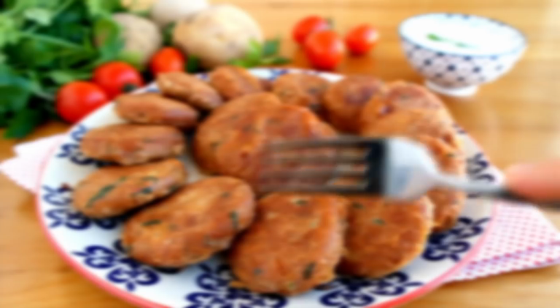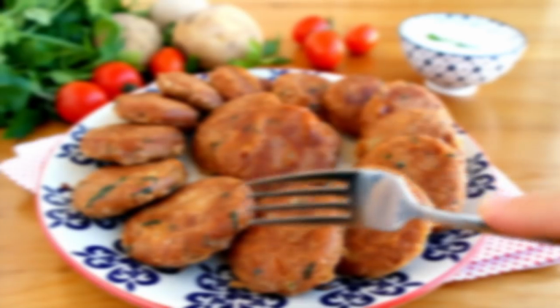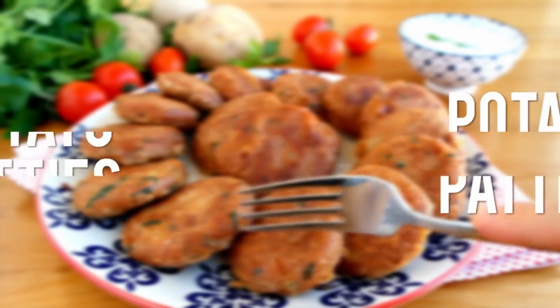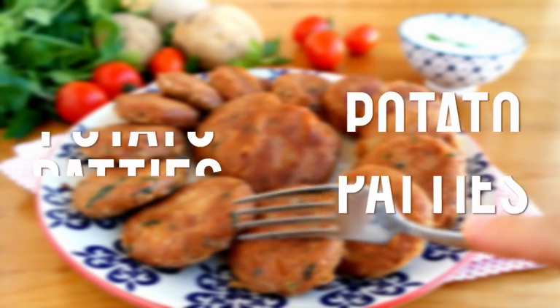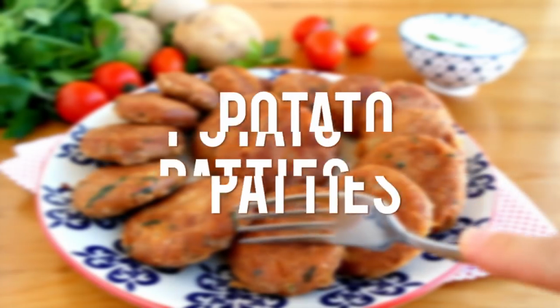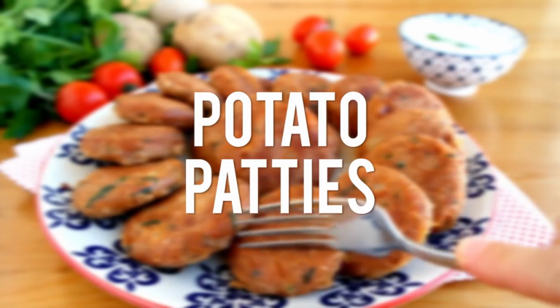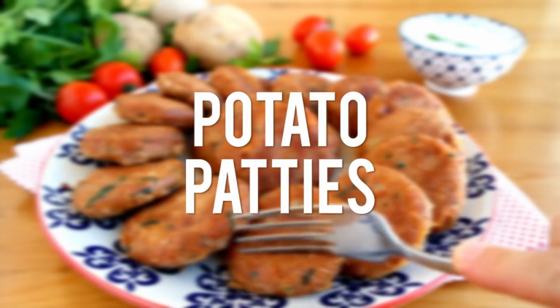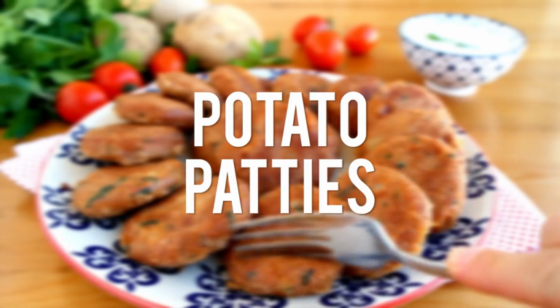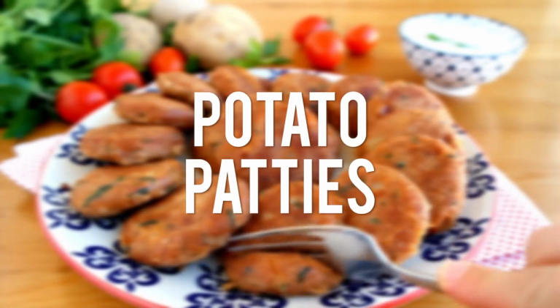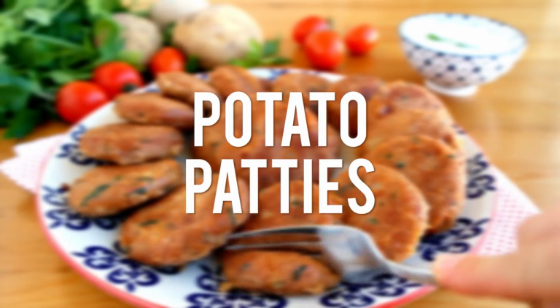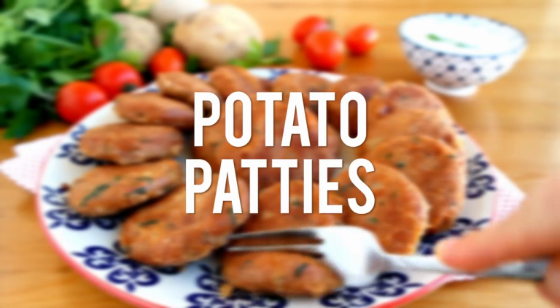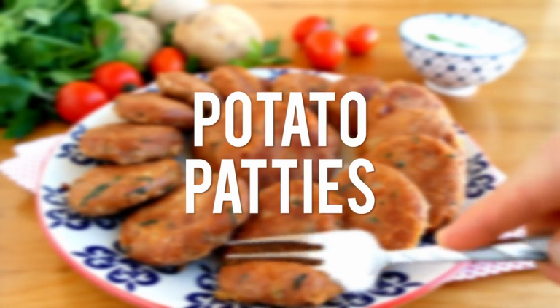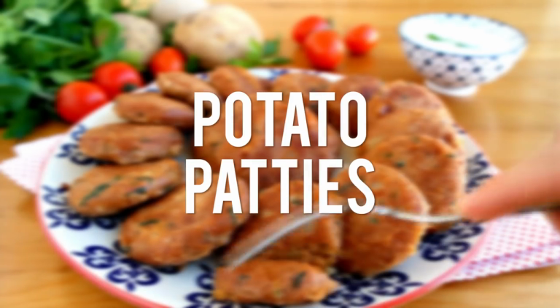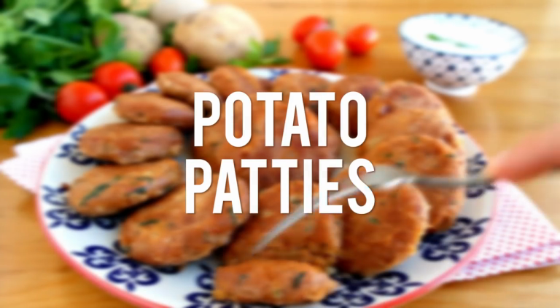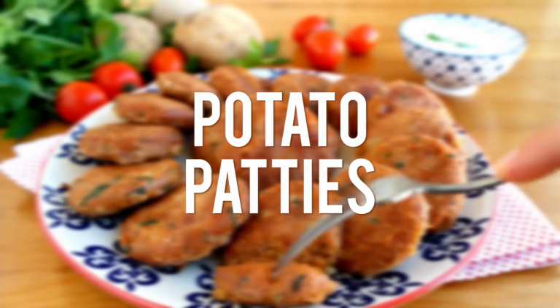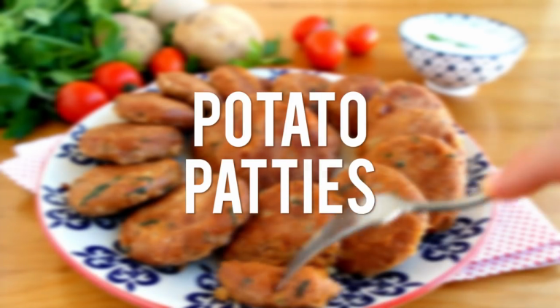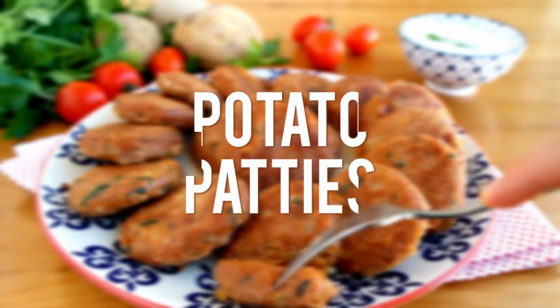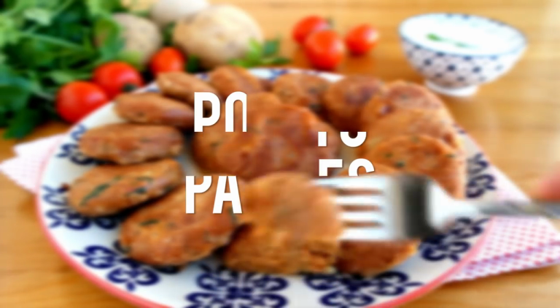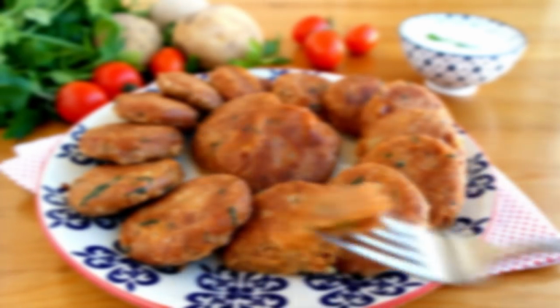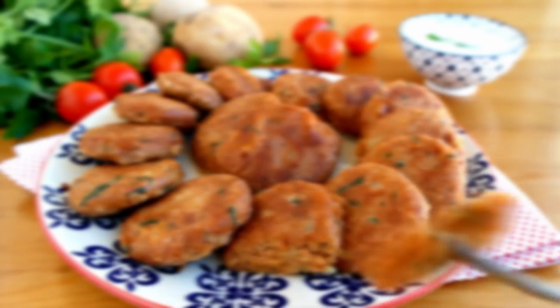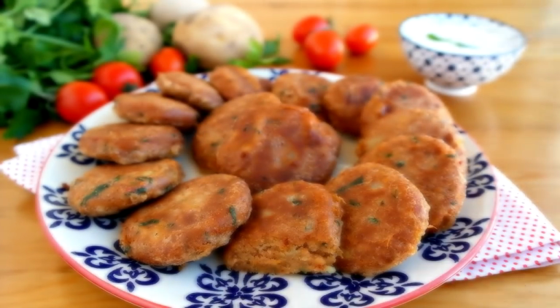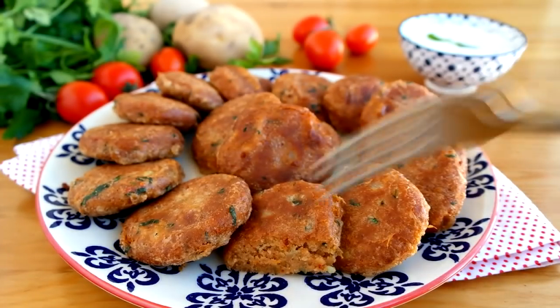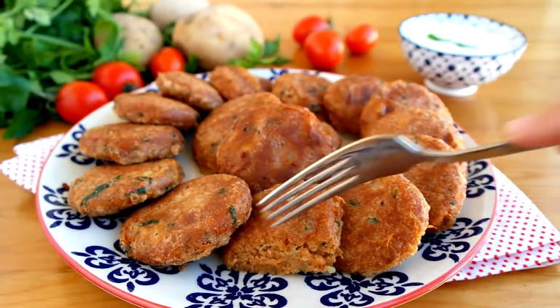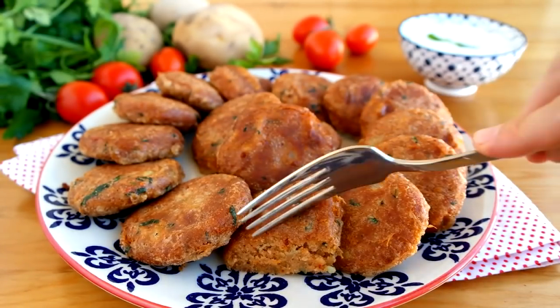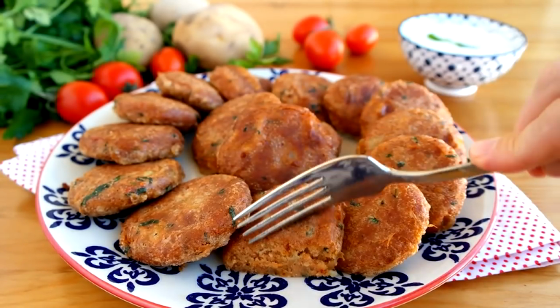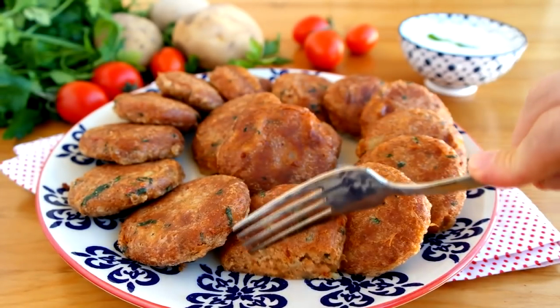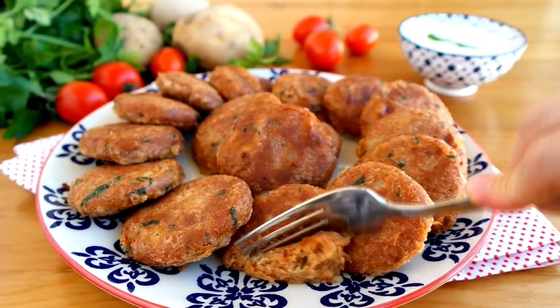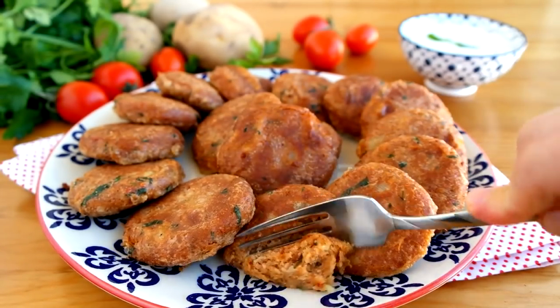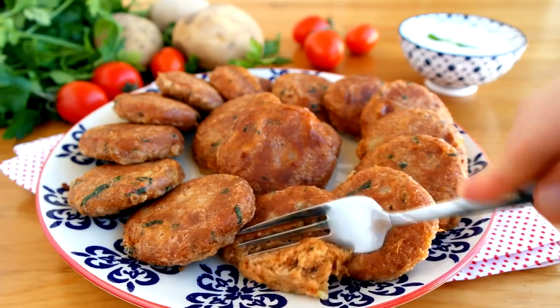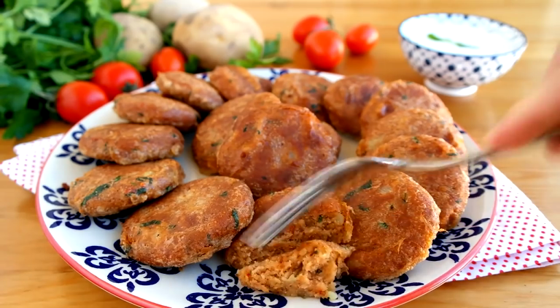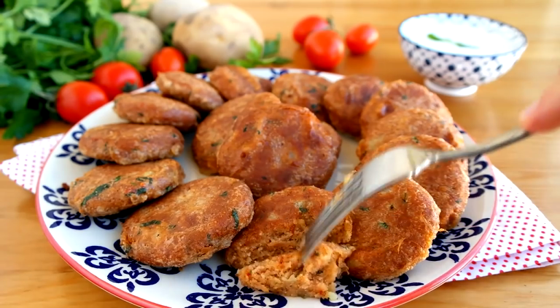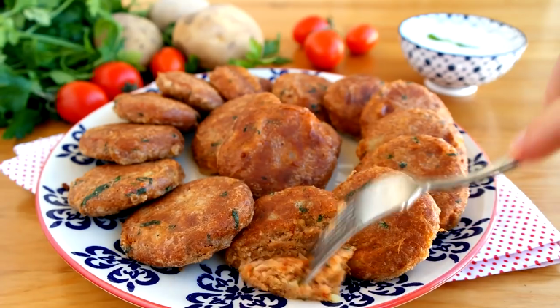Hi everyone! These potato patties are quickly done and super delicious! Here's the recipe!